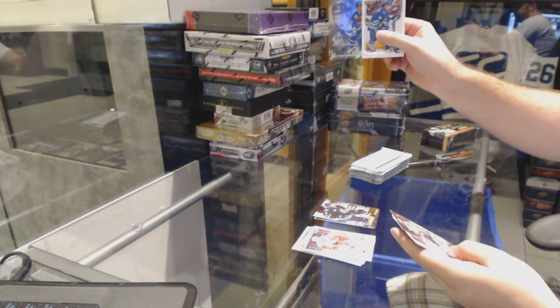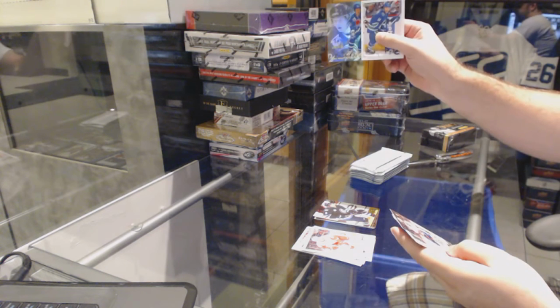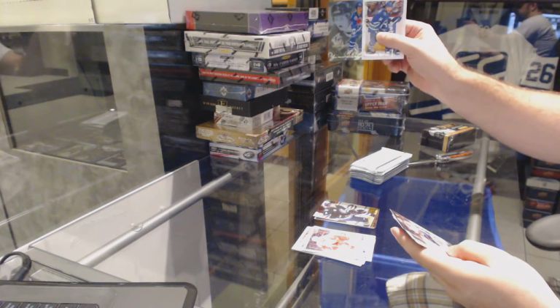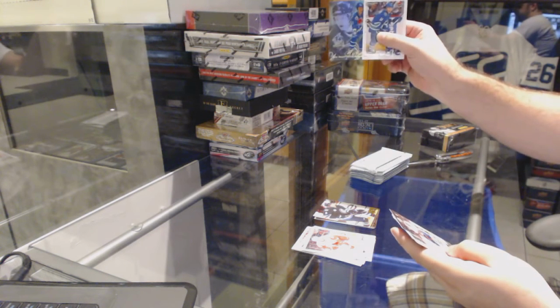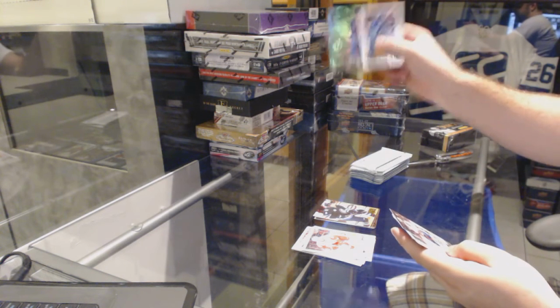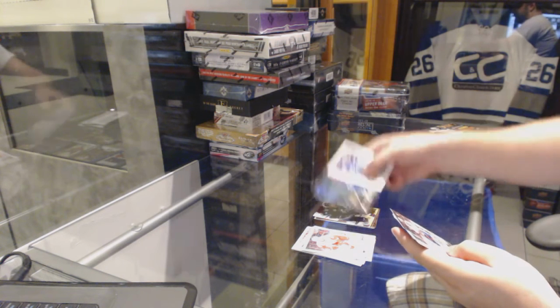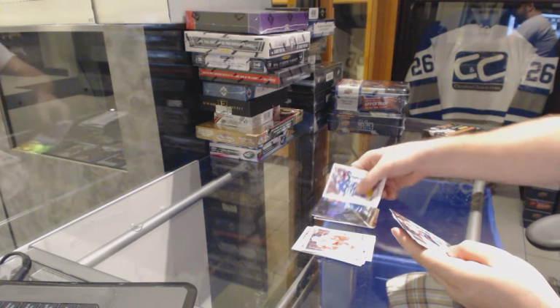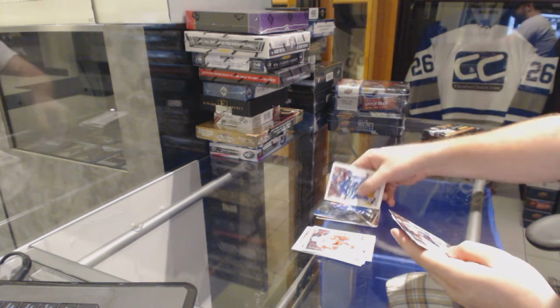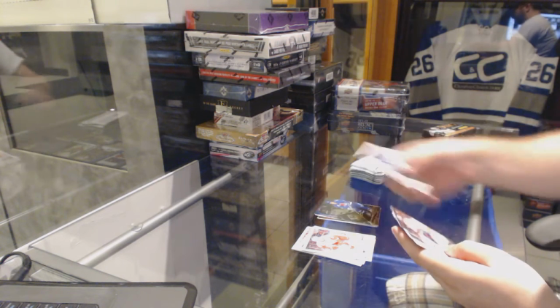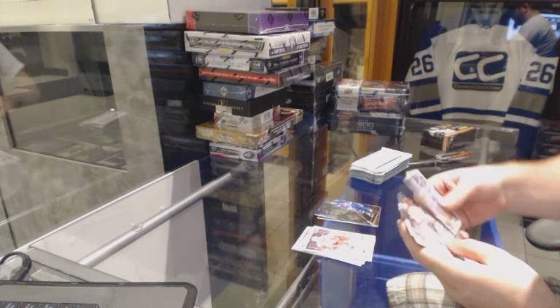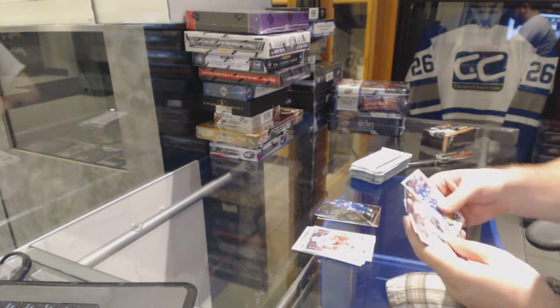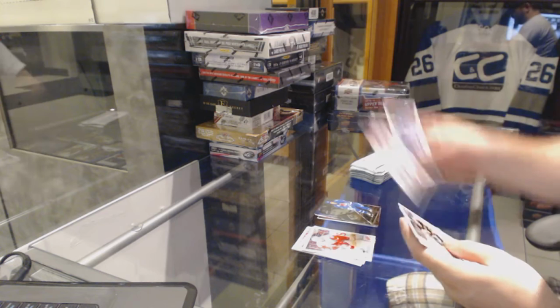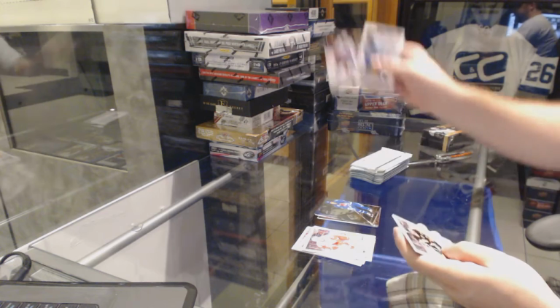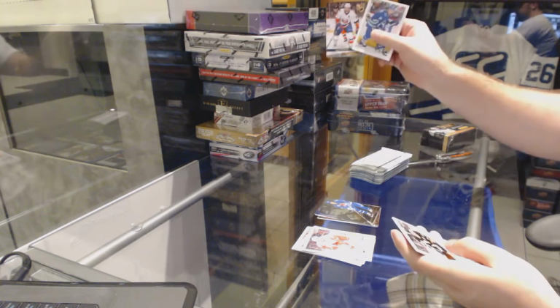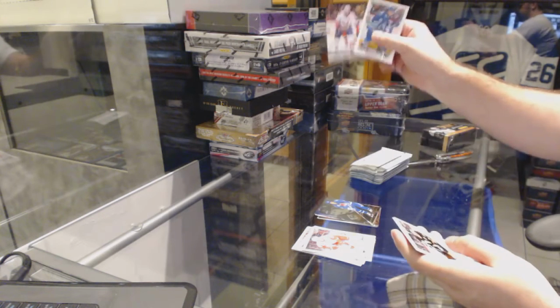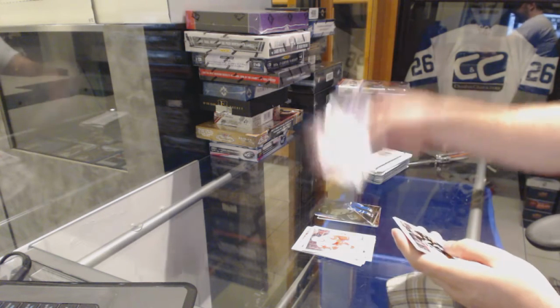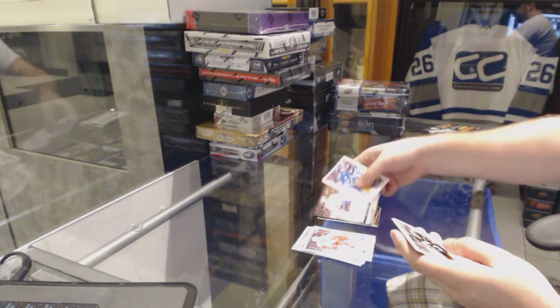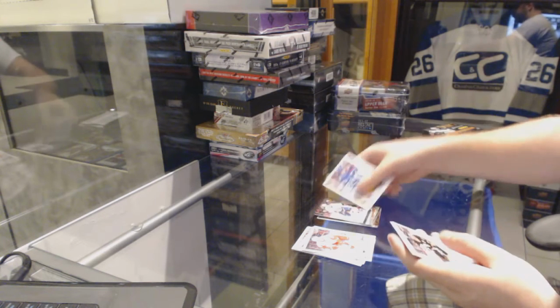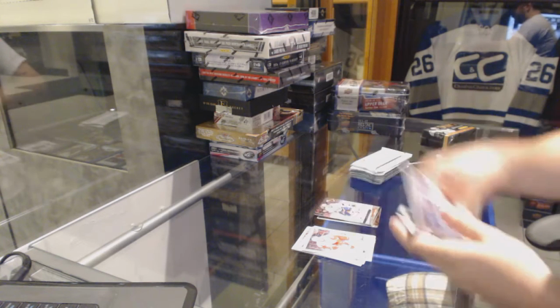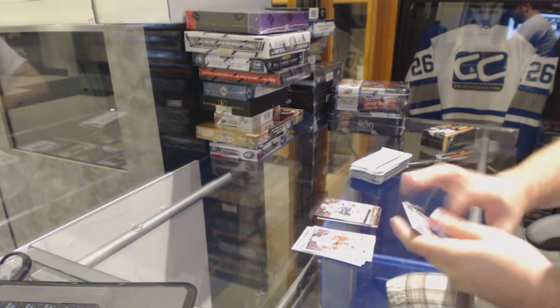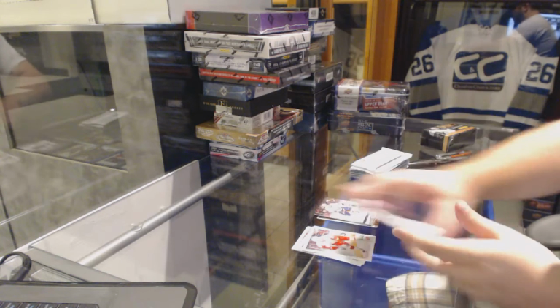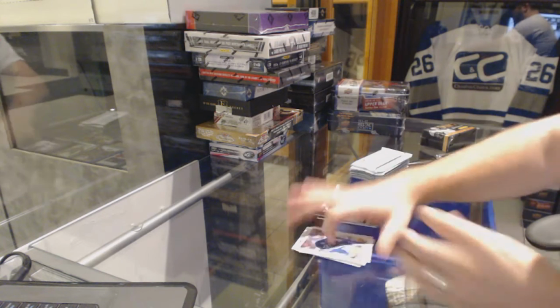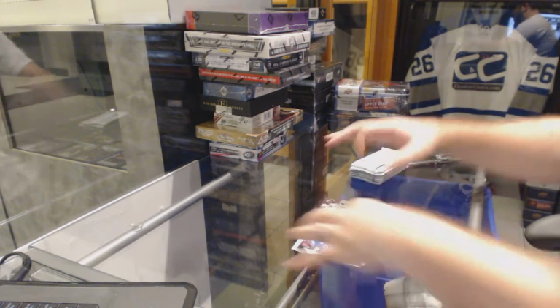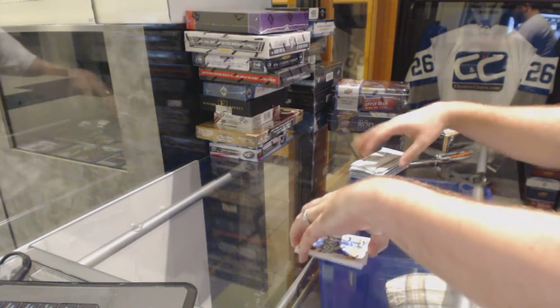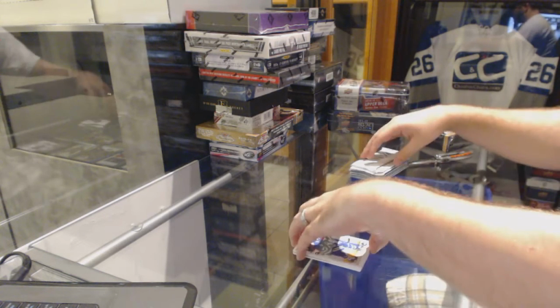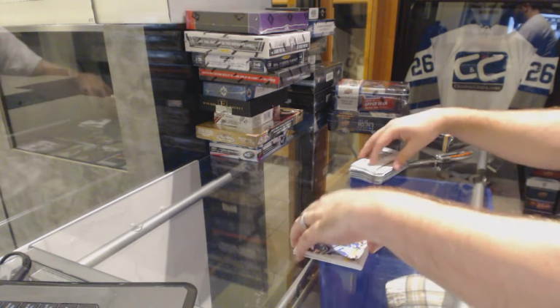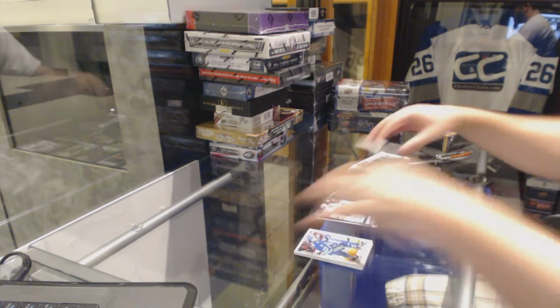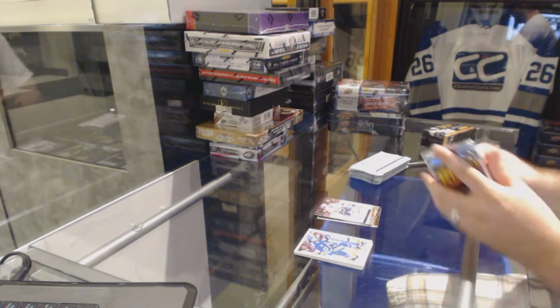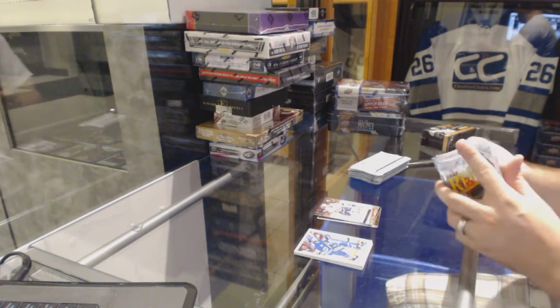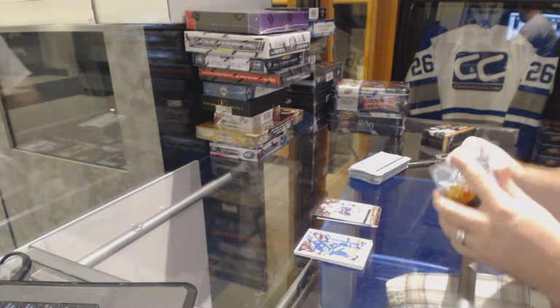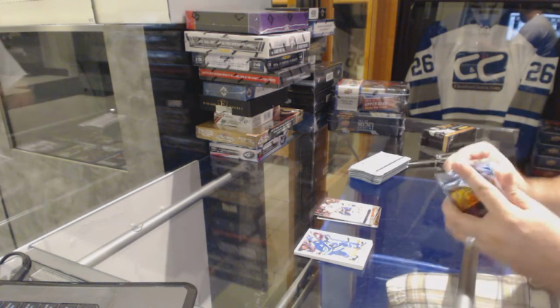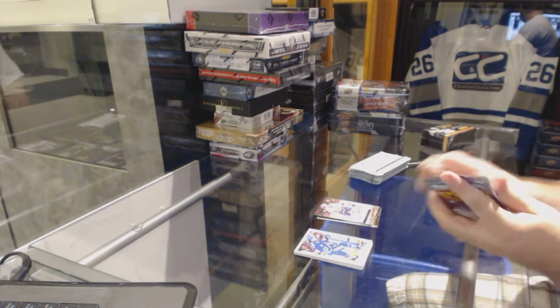Showcase for the Colorado Avalanche, Matt Sundin. Ultra of John Tavares for the Islanders.